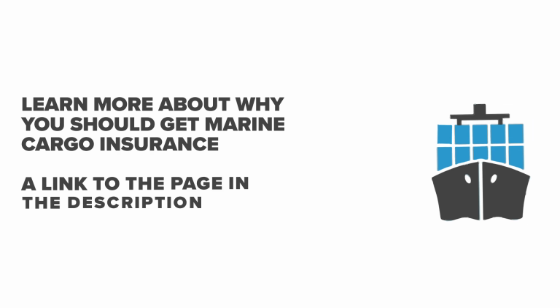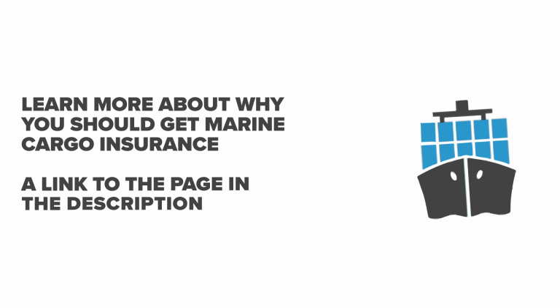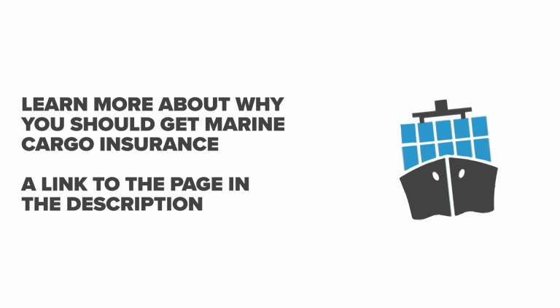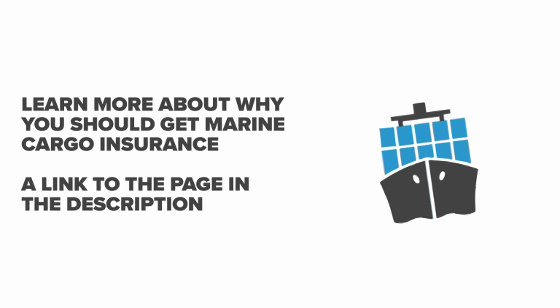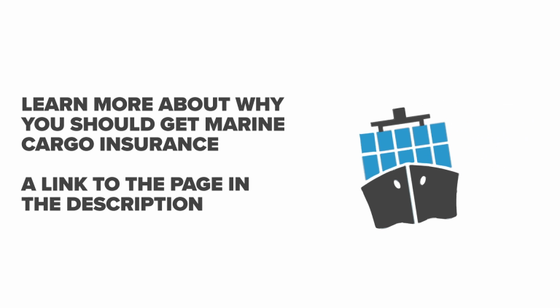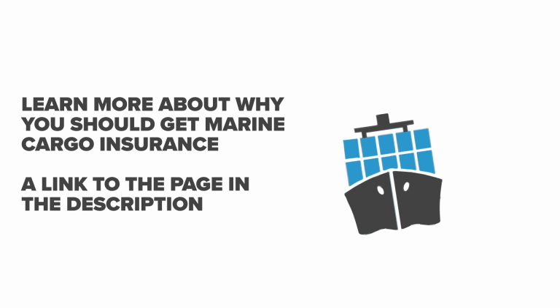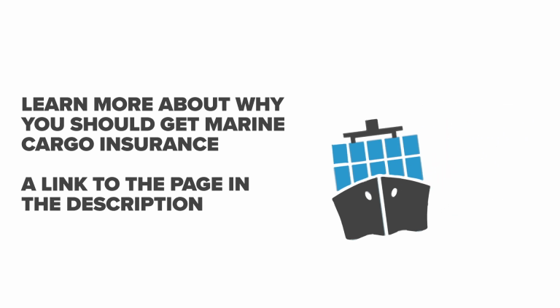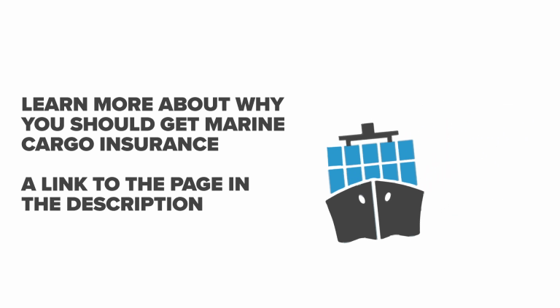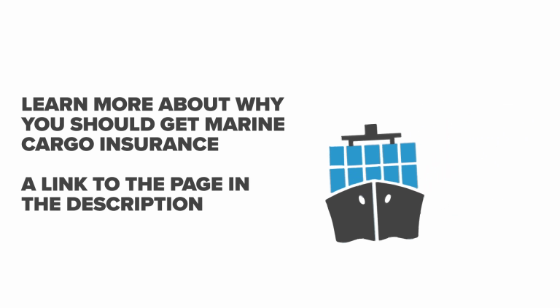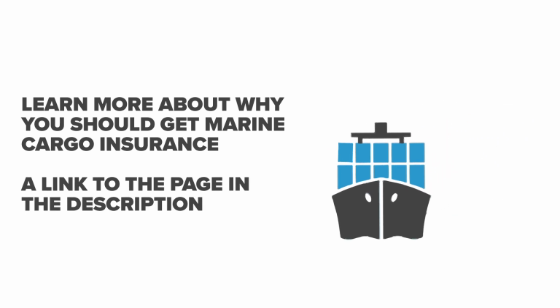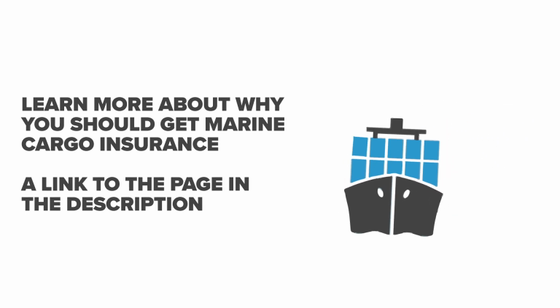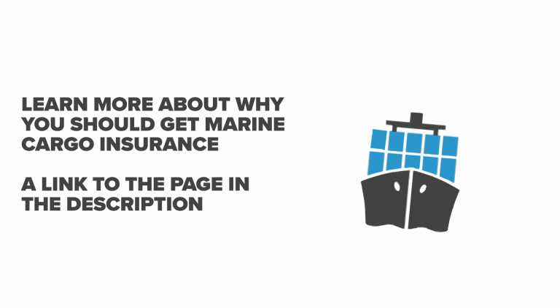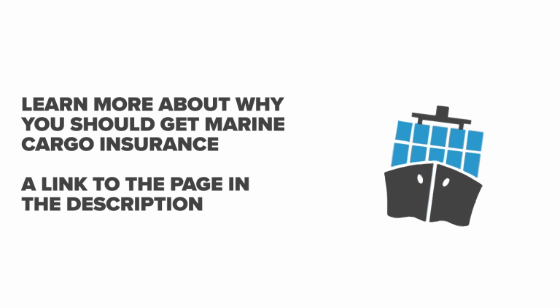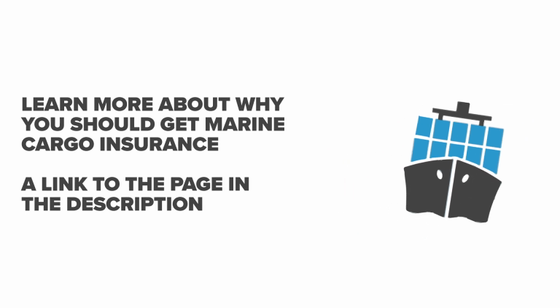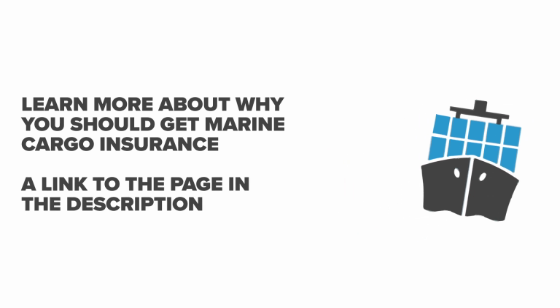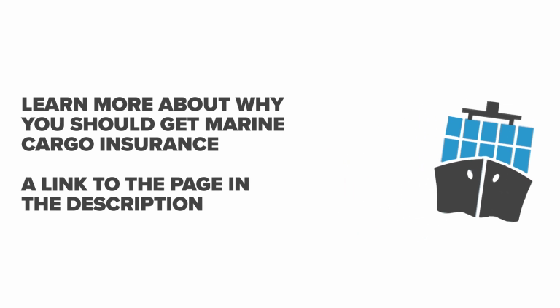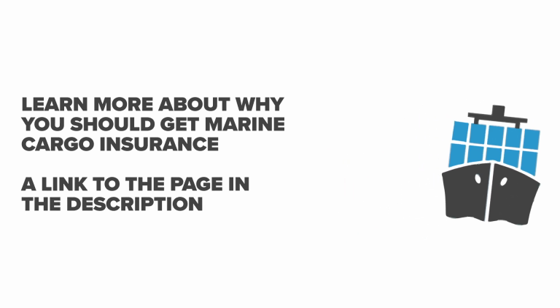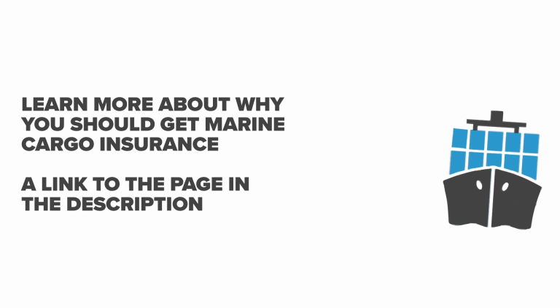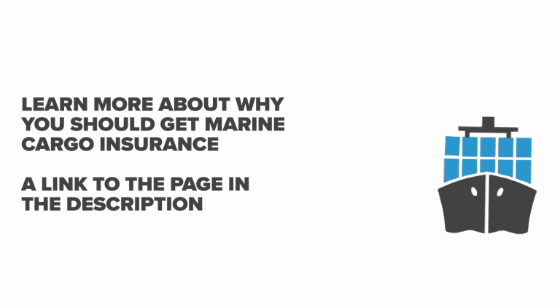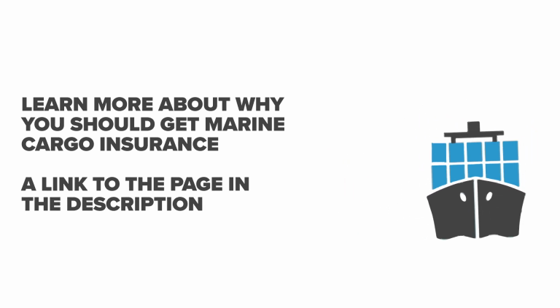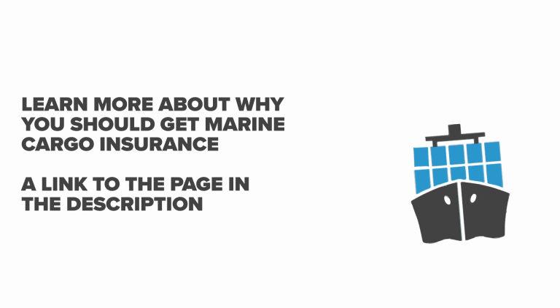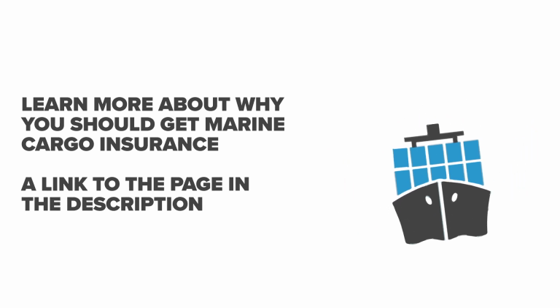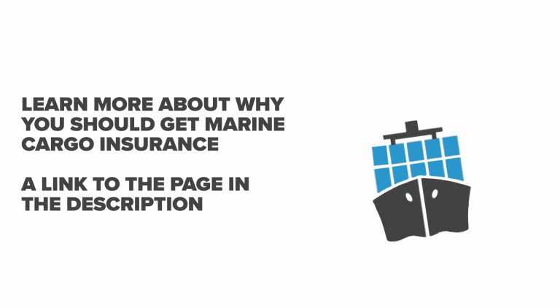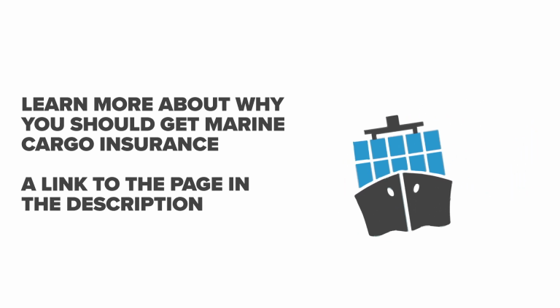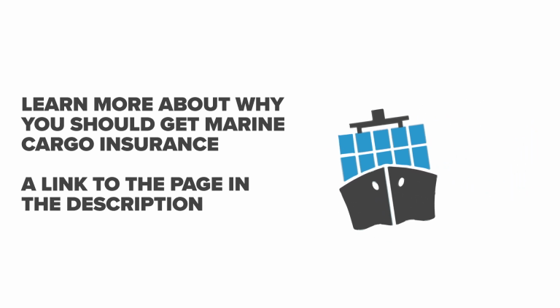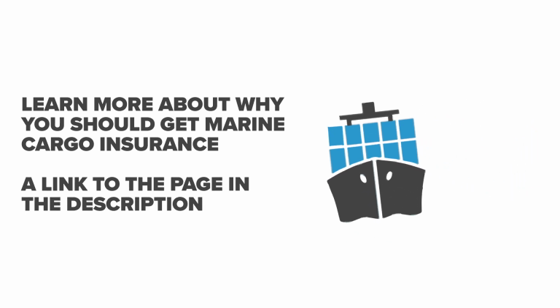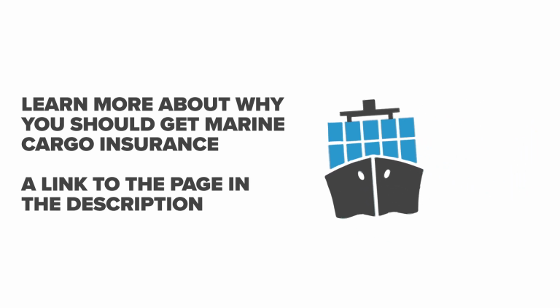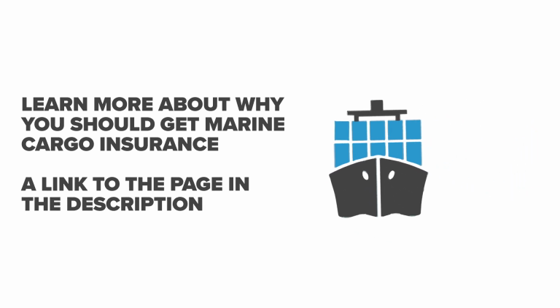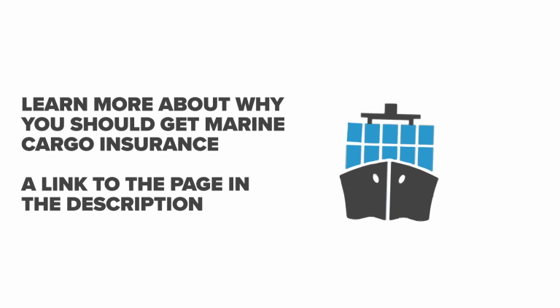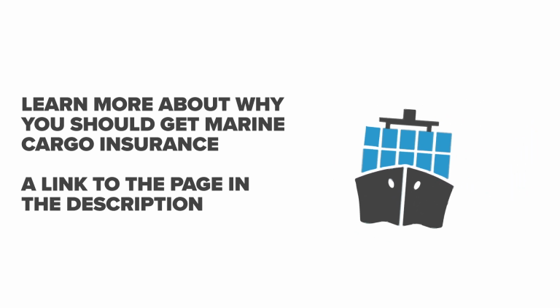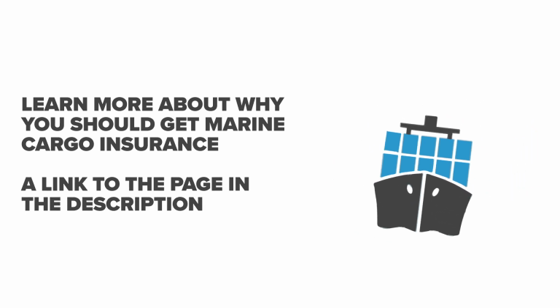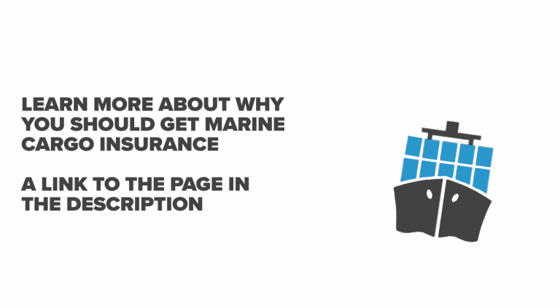Learn more about why you should get marine cargo insurance. Follow the link to our blog in the description.